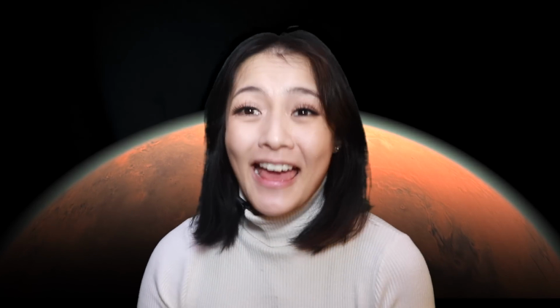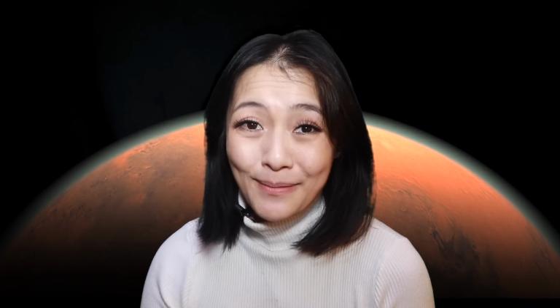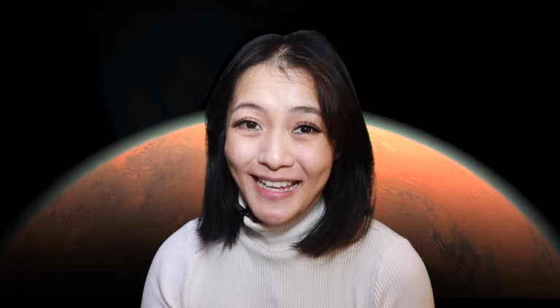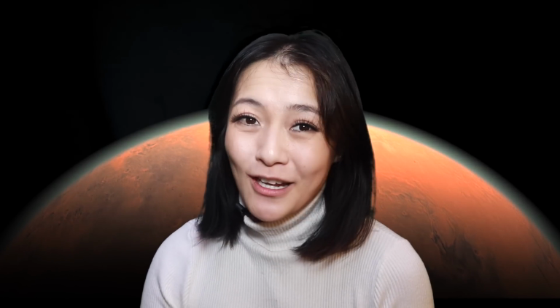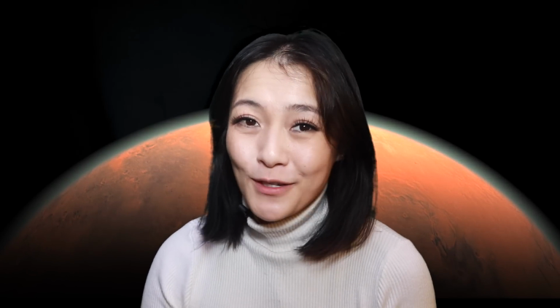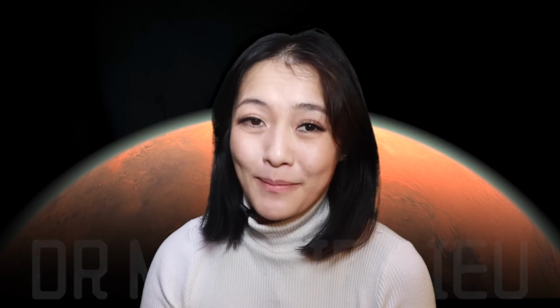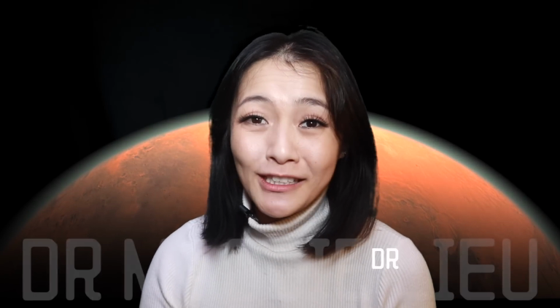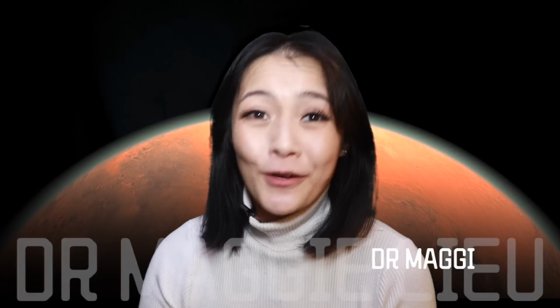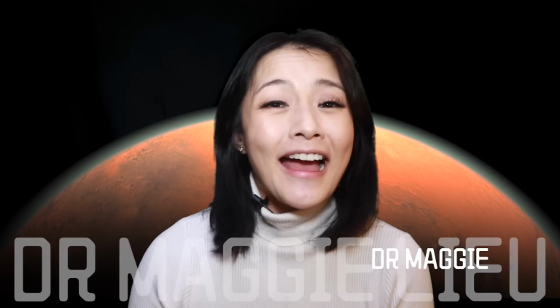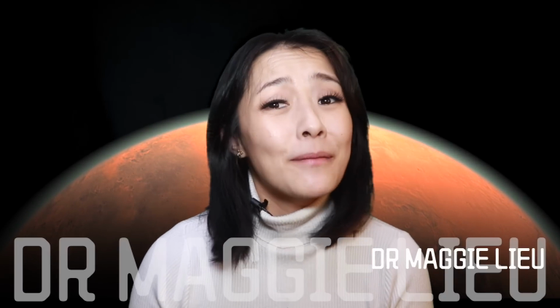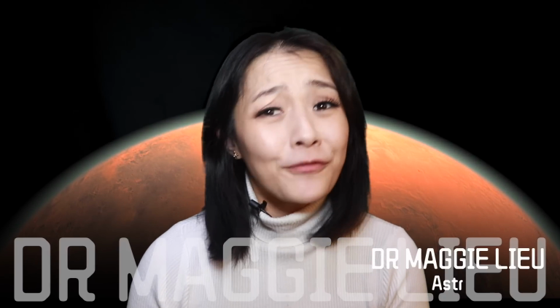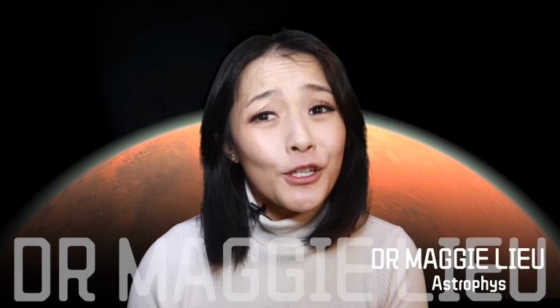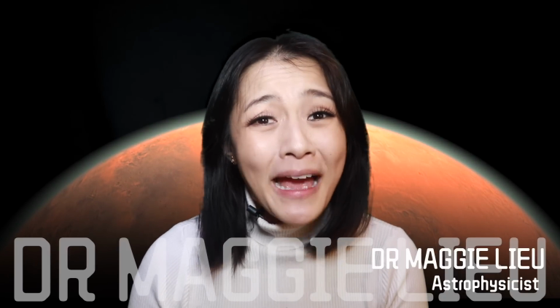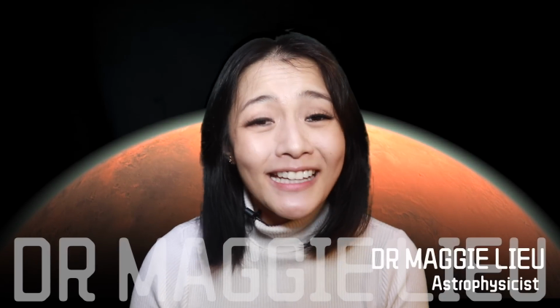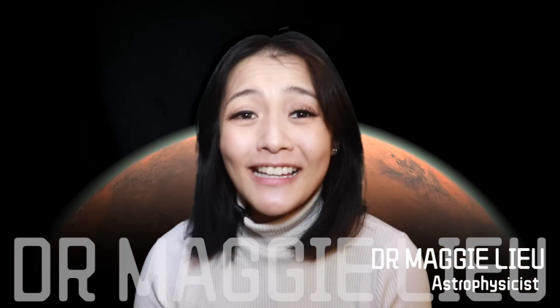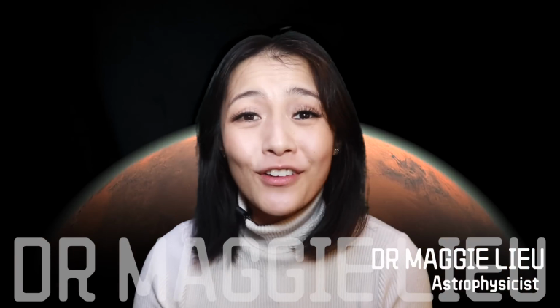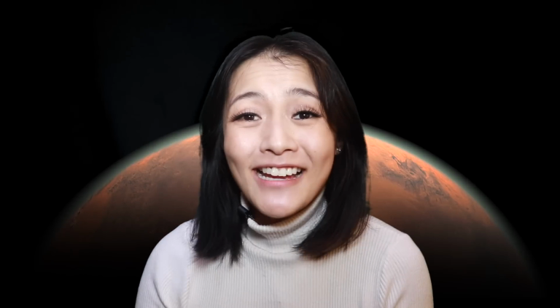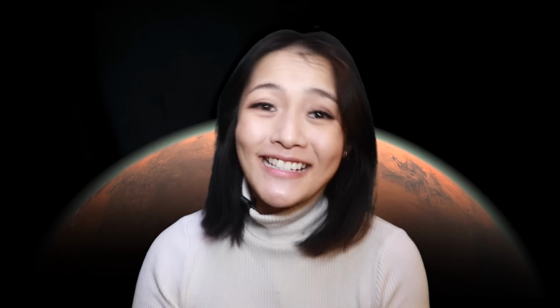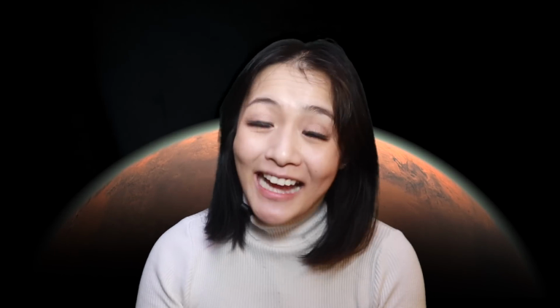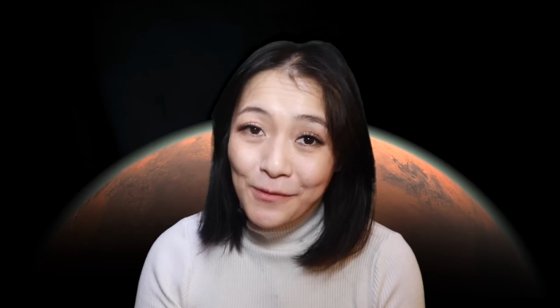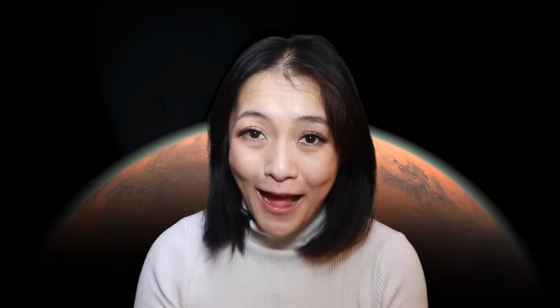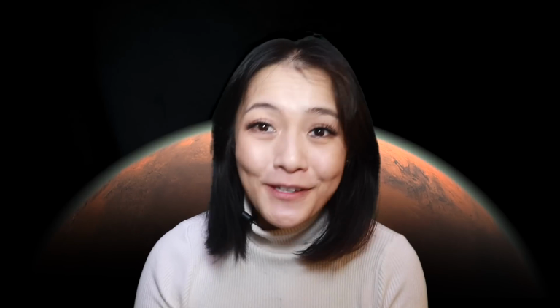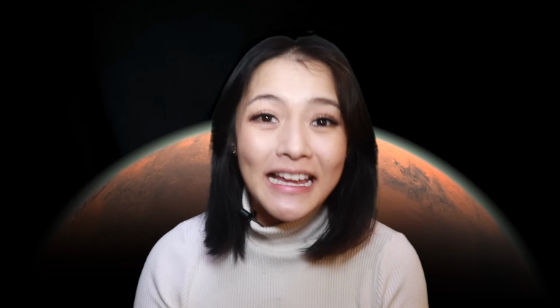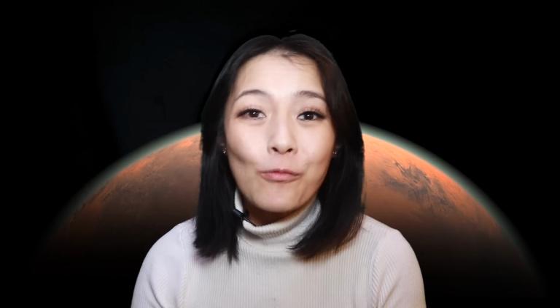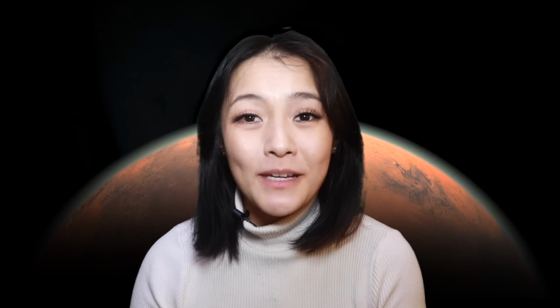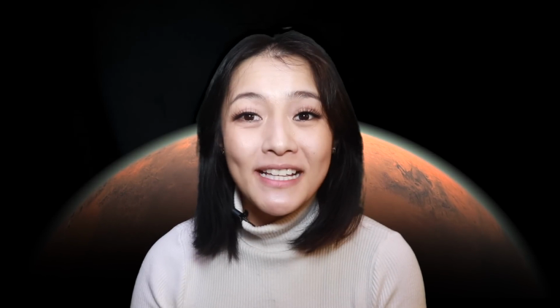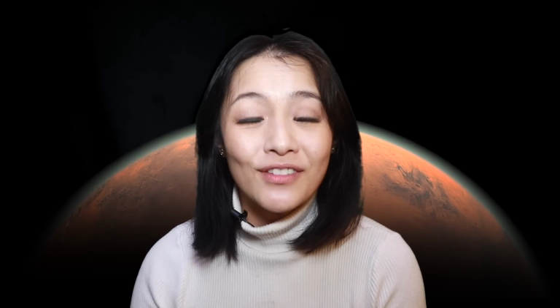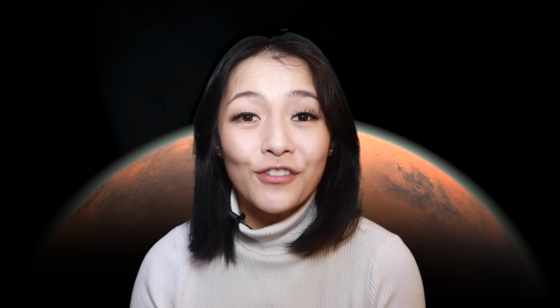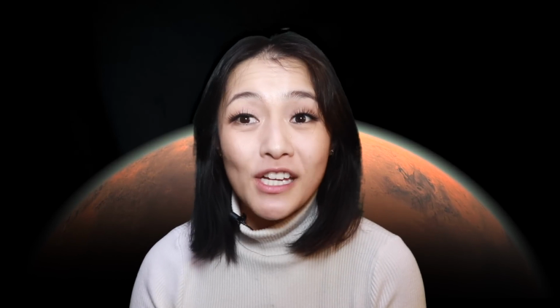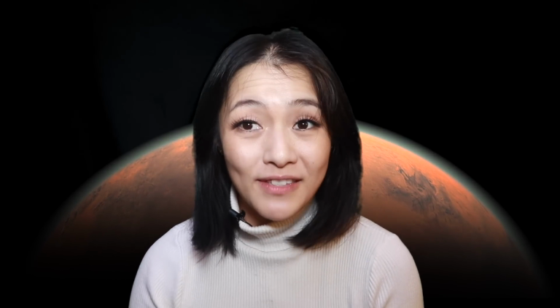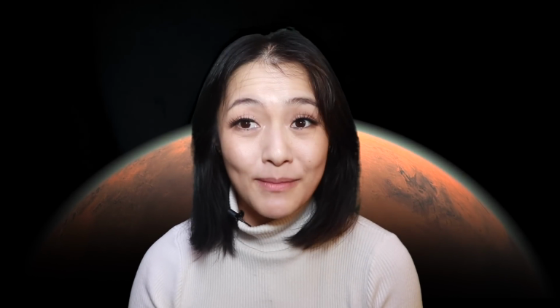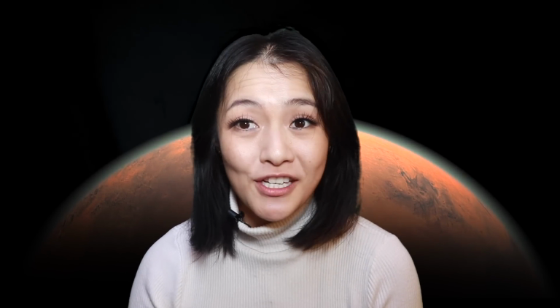Hey Spacecats, I'm Dr. Maggie Liu. And before you panic, let's find out exactly what happened and what it means for the future of this mission.